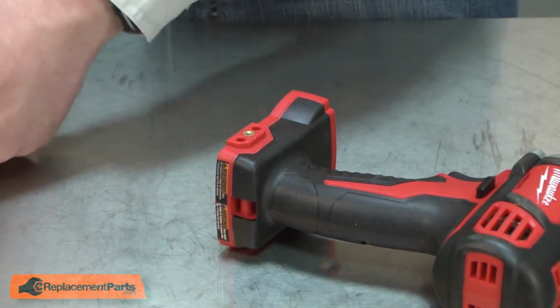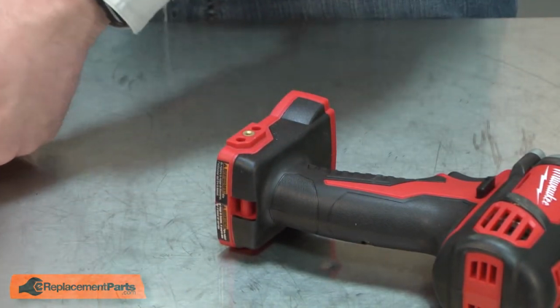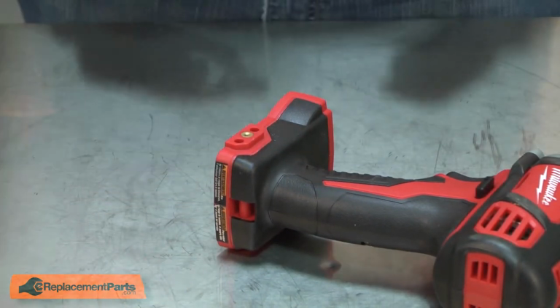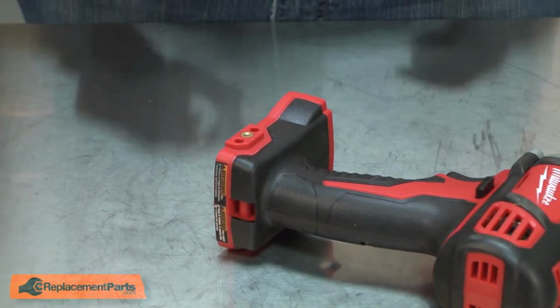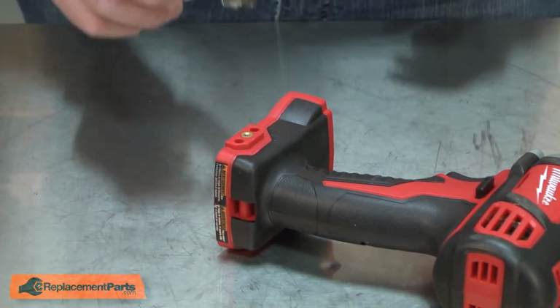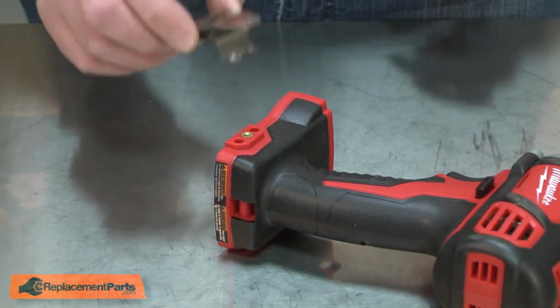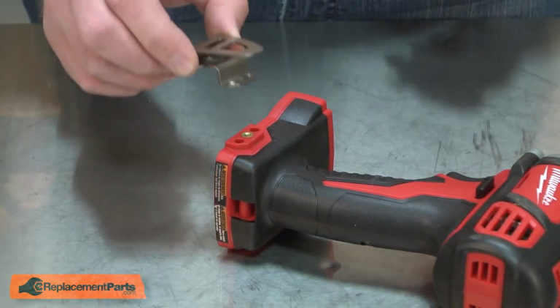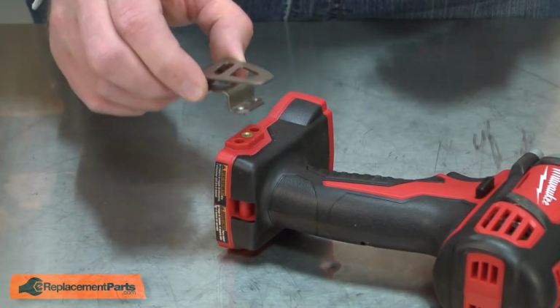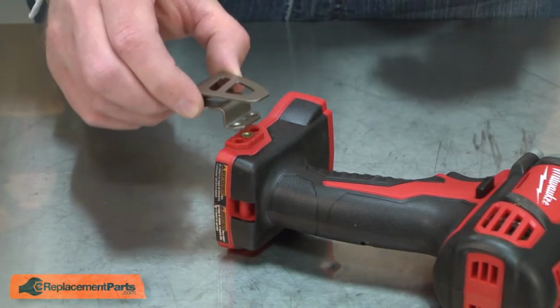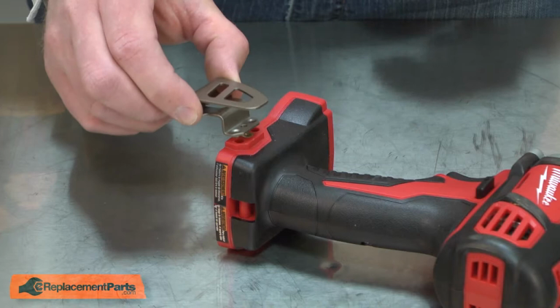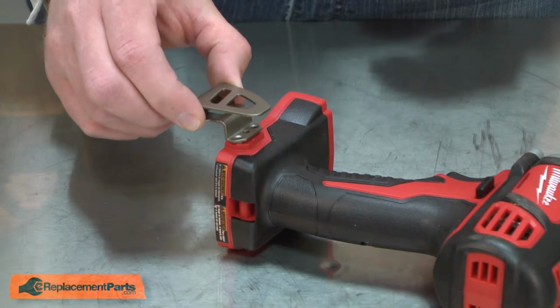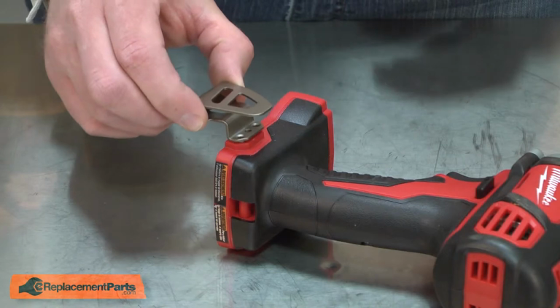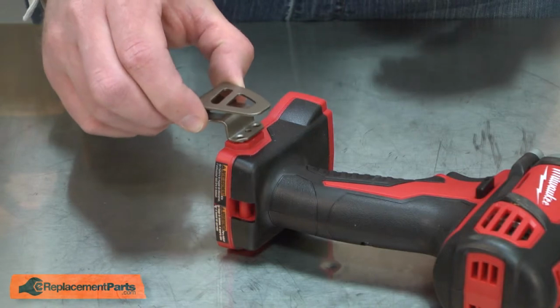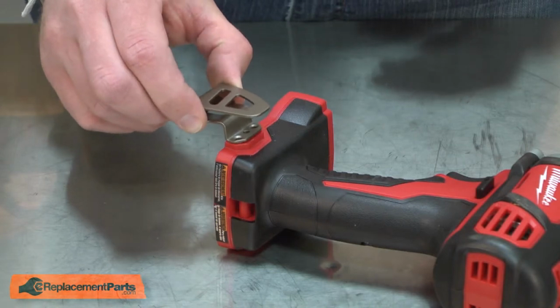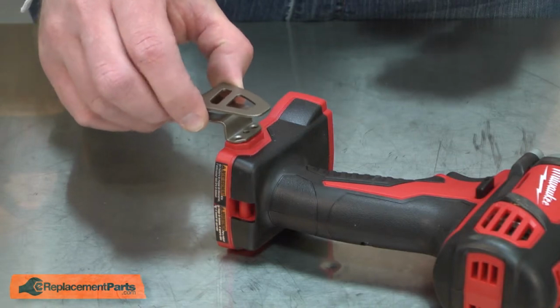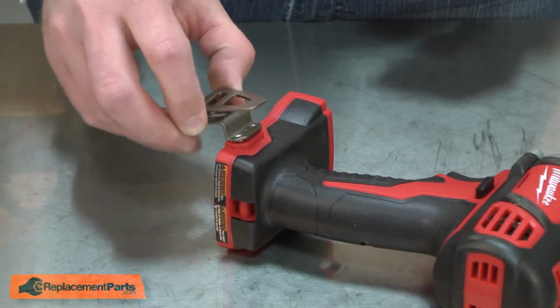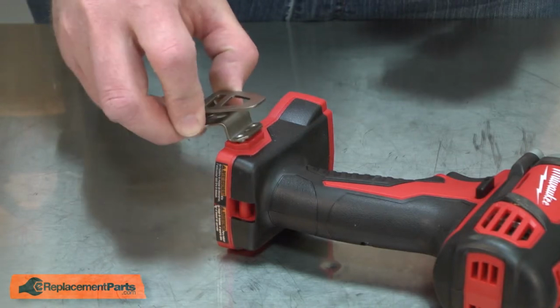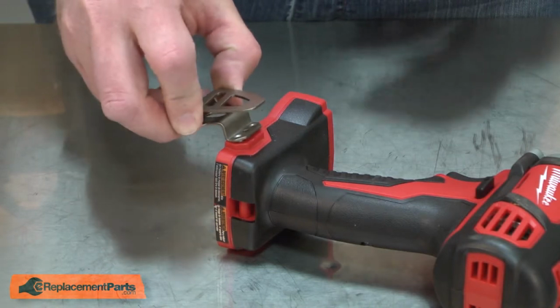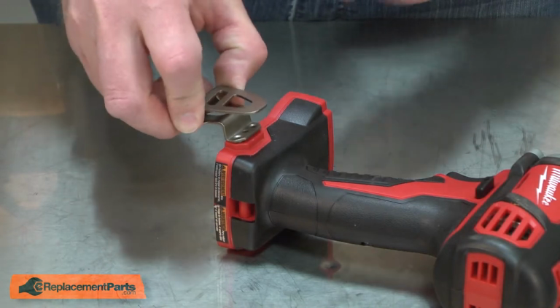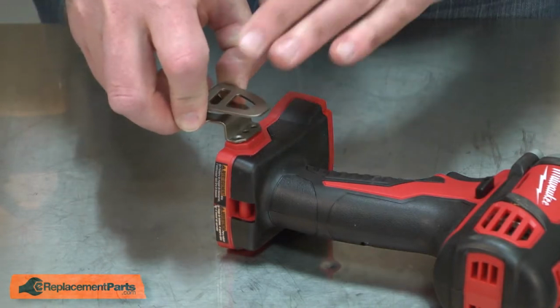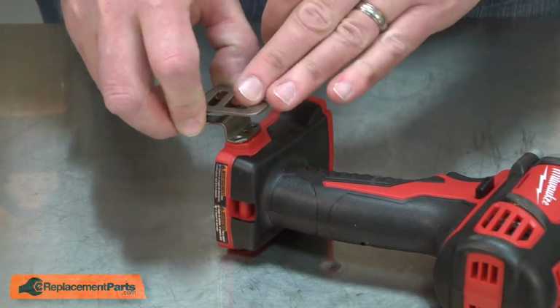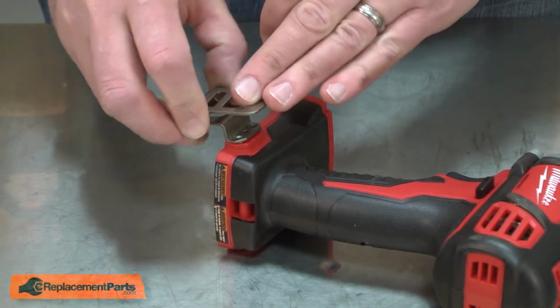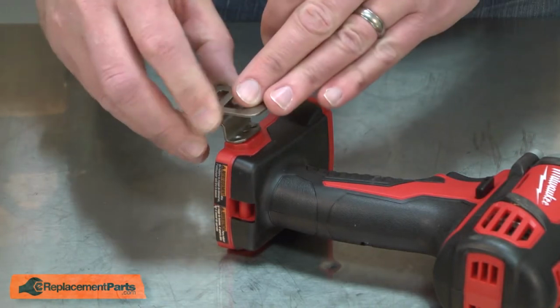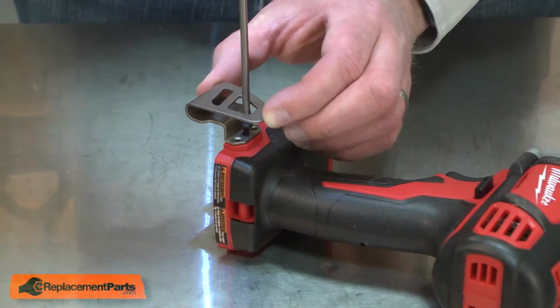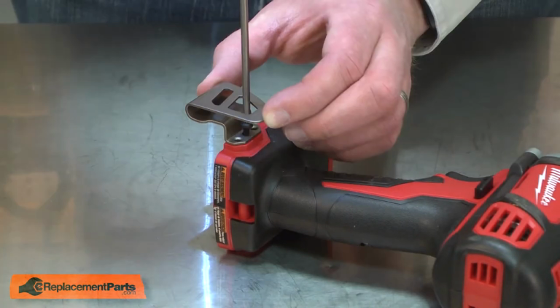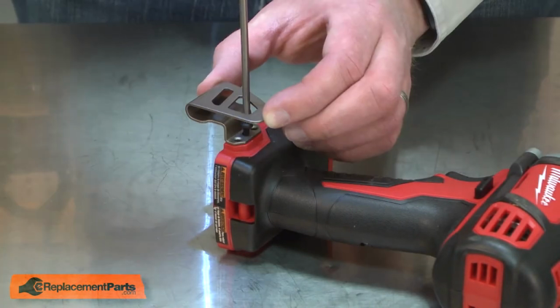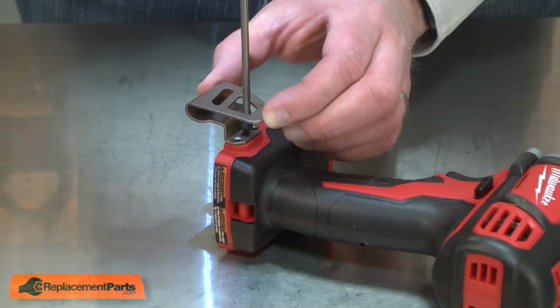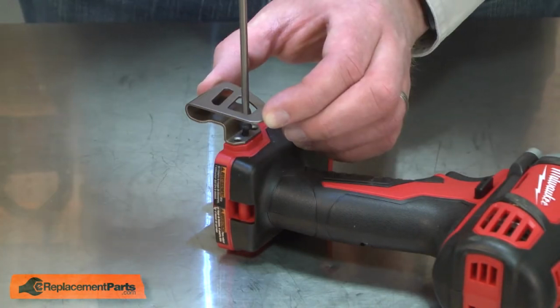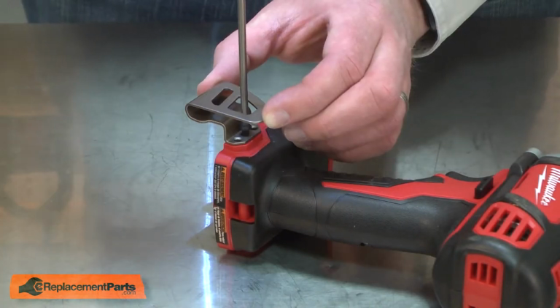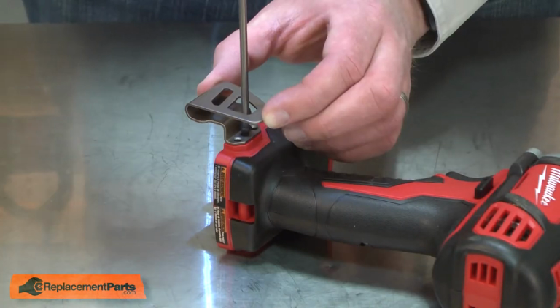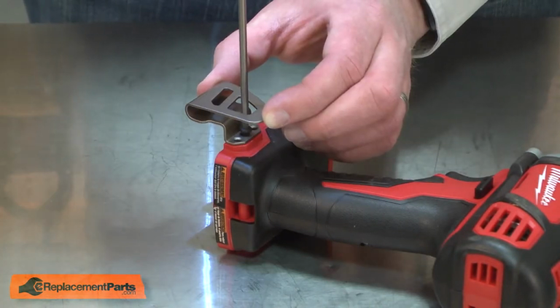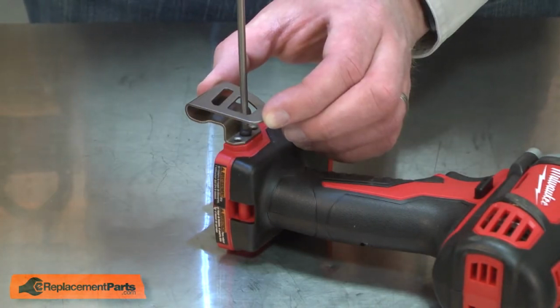I'll place the new belt hook onto the tool and secure it with the screw.